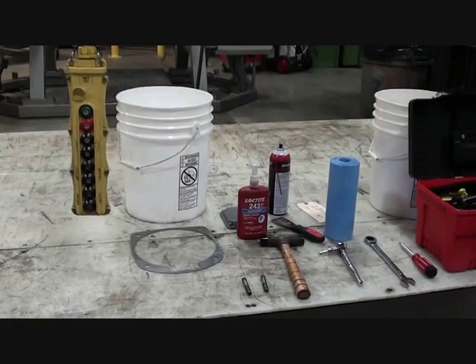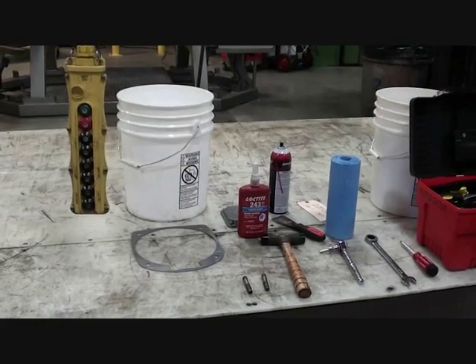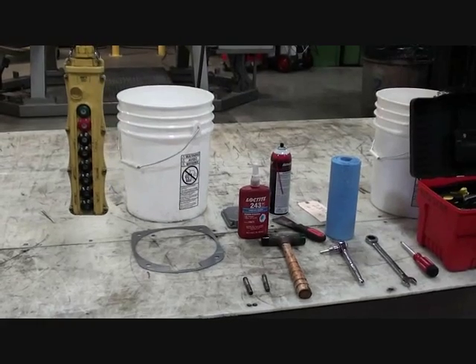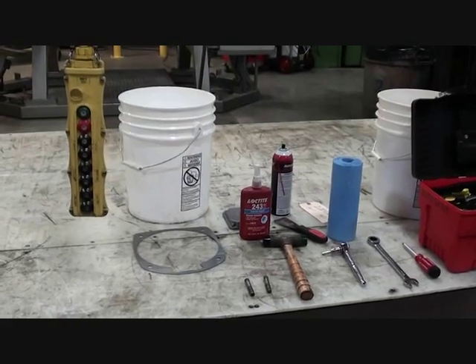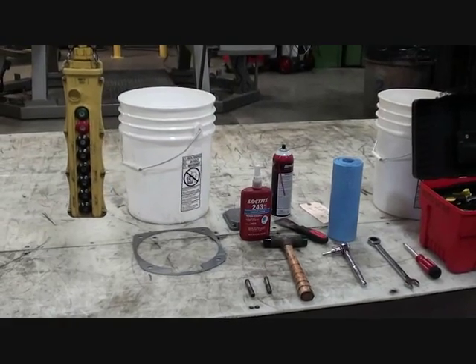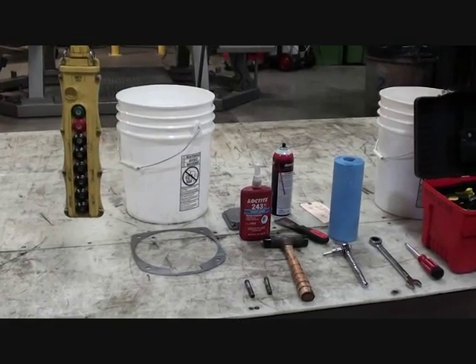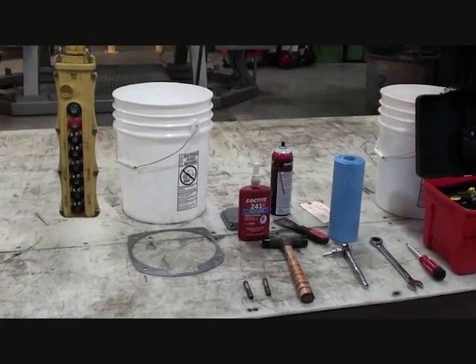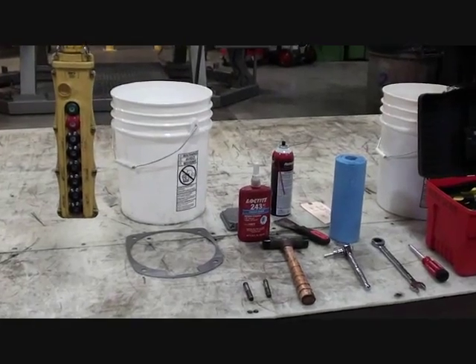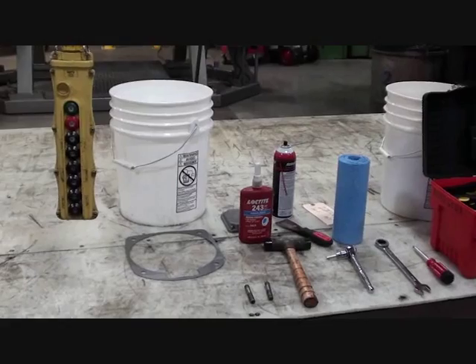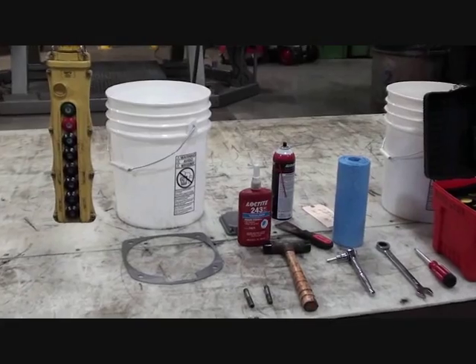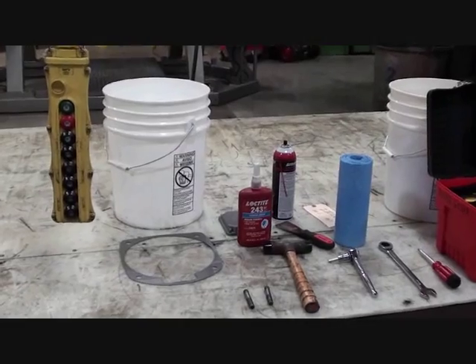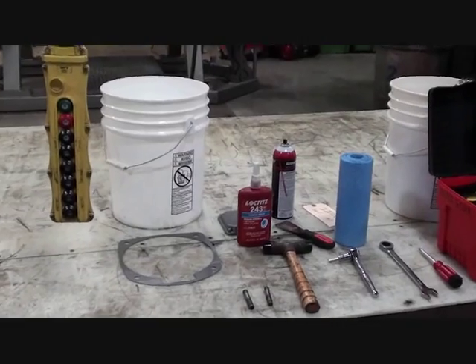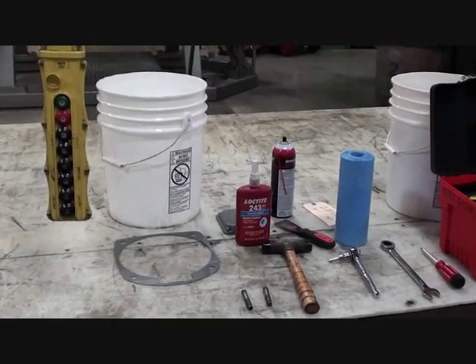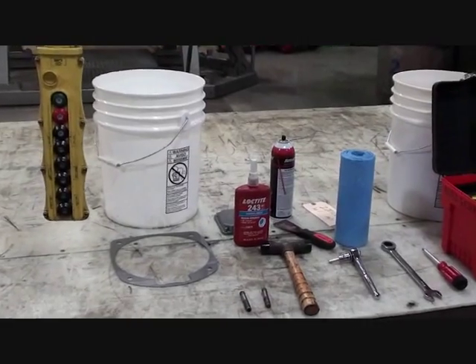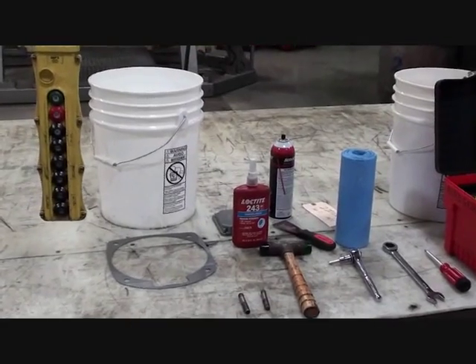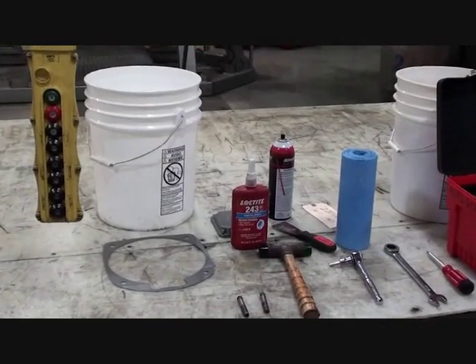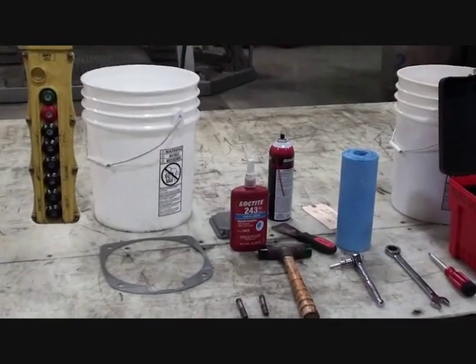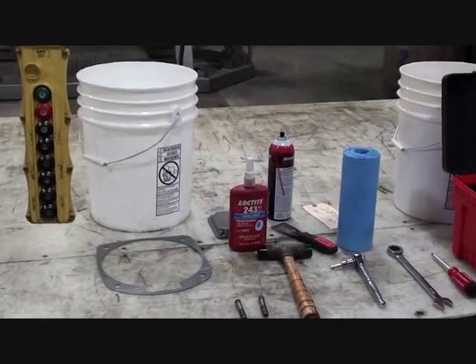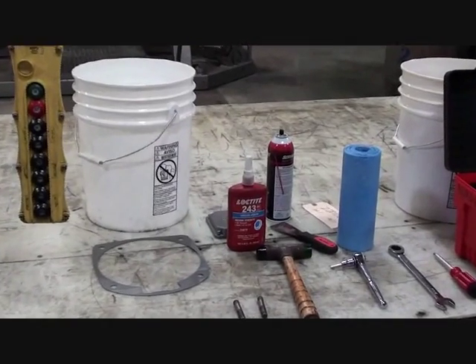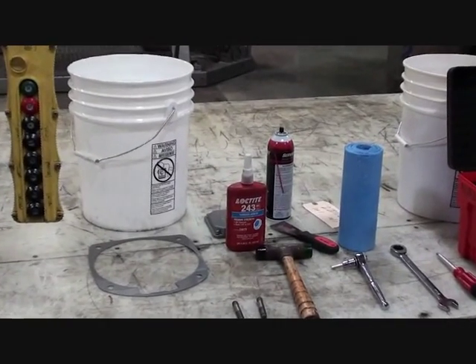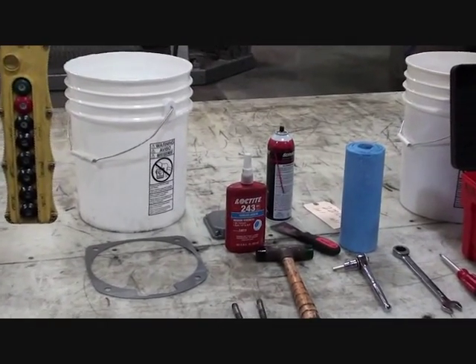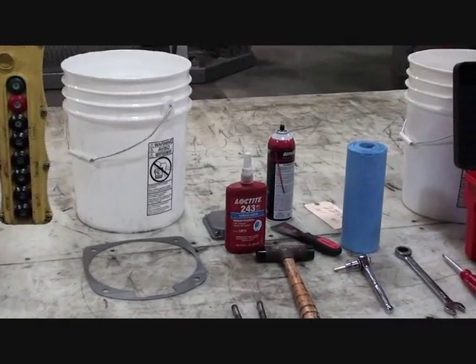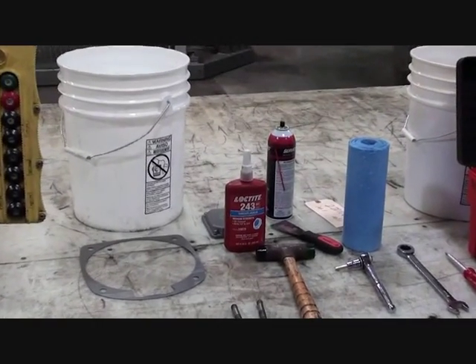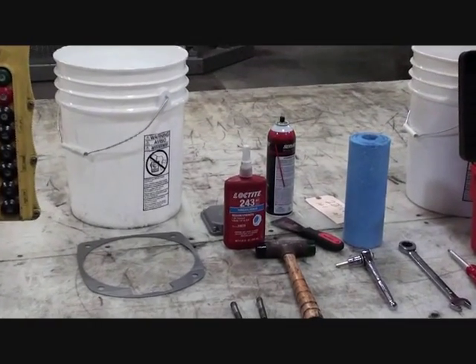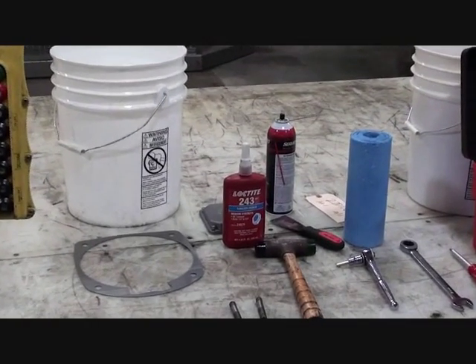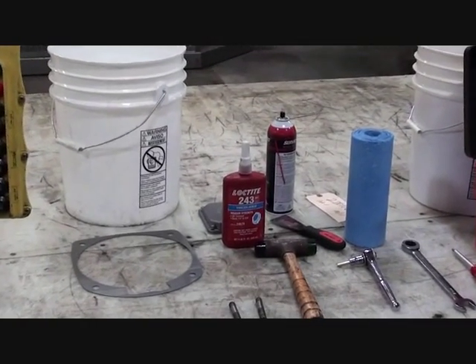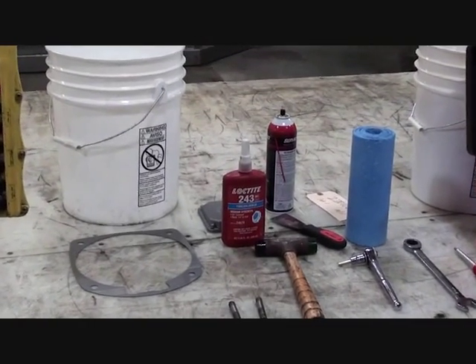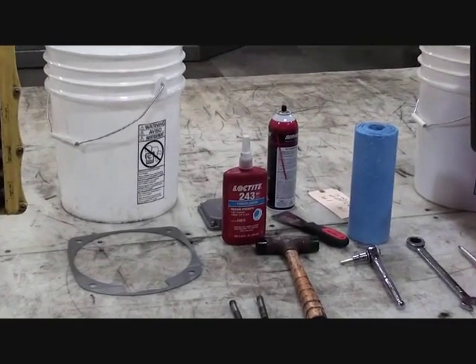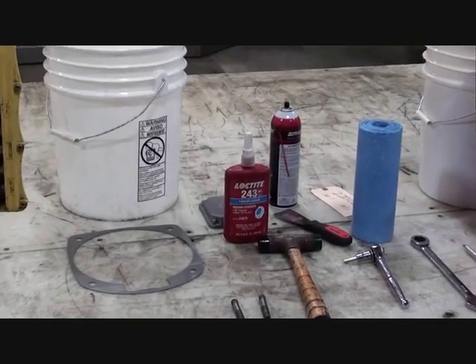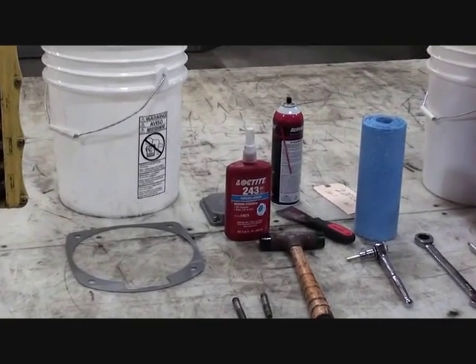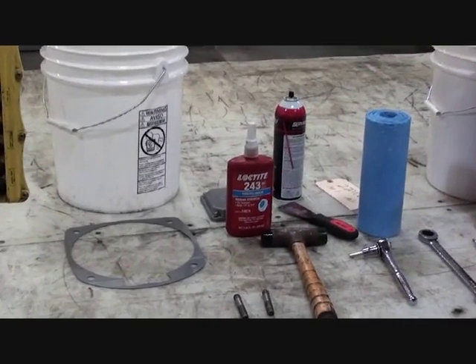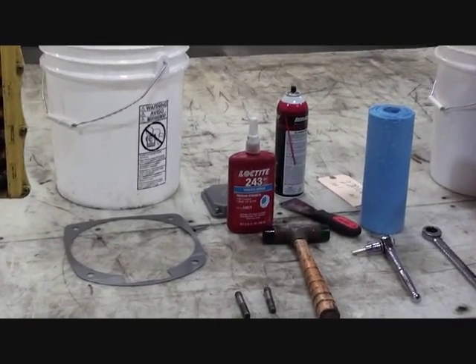These are some of the tools and supplies that will be required to perform this procedure.